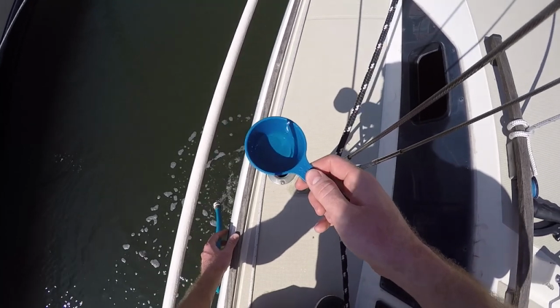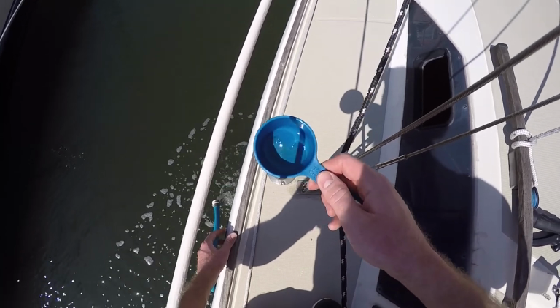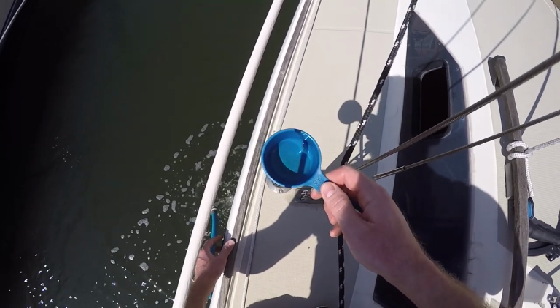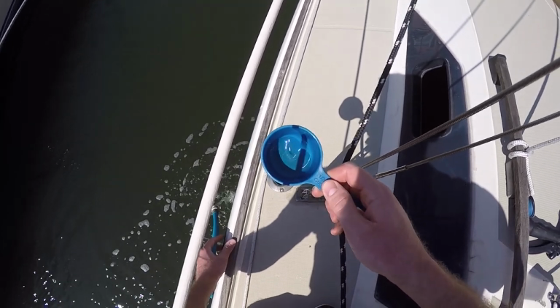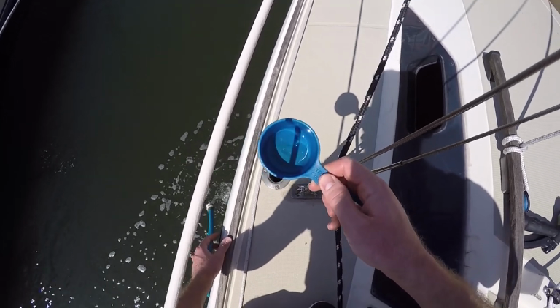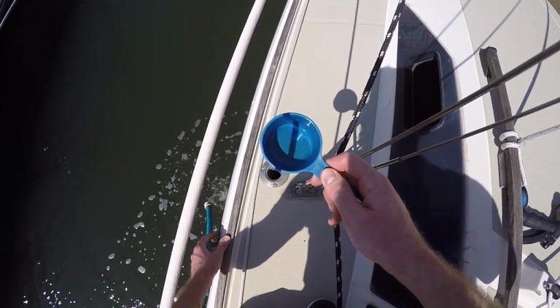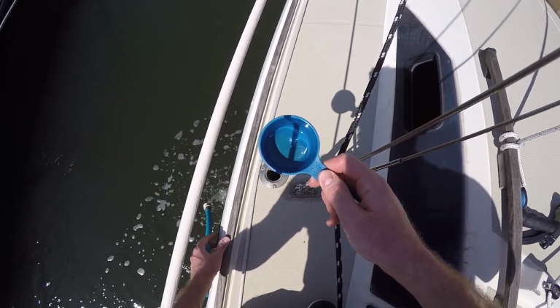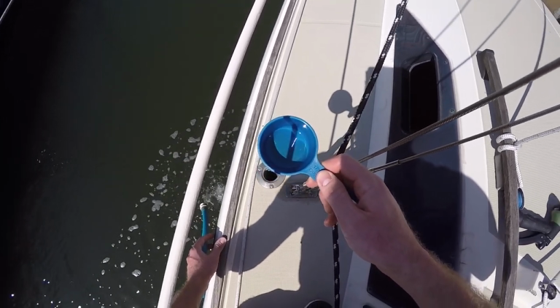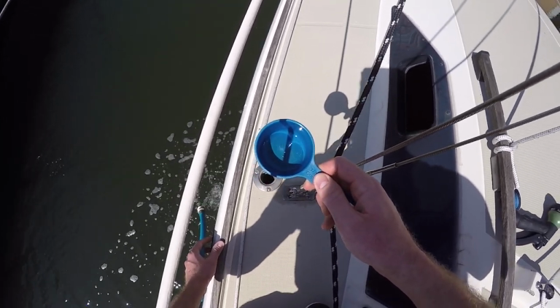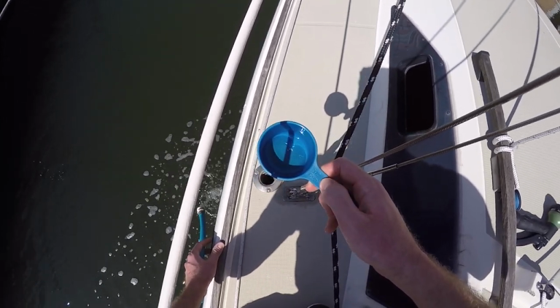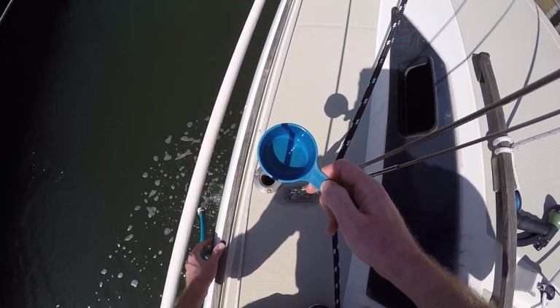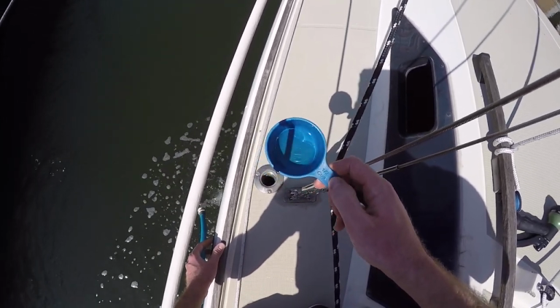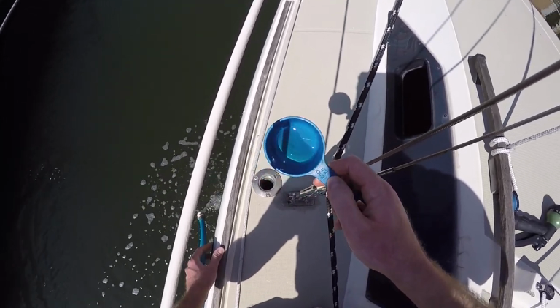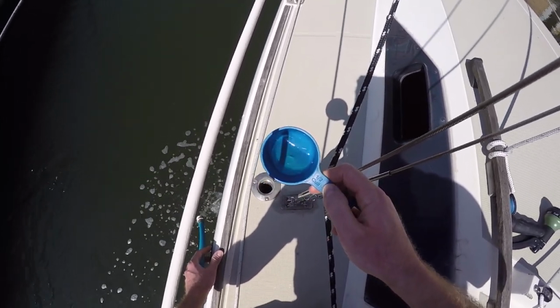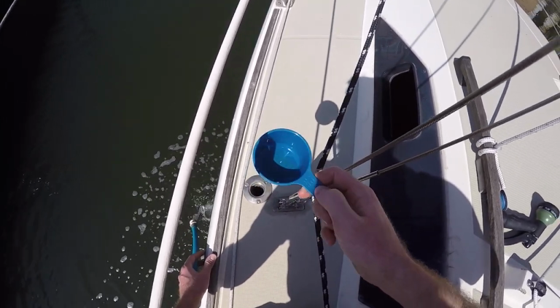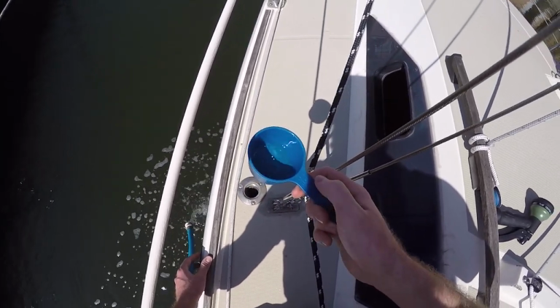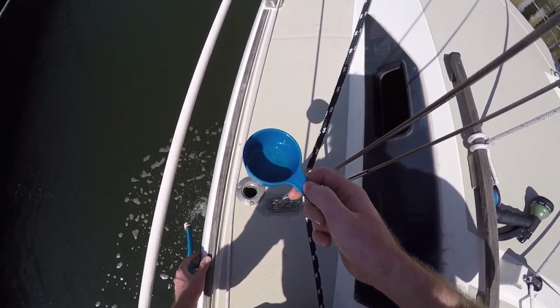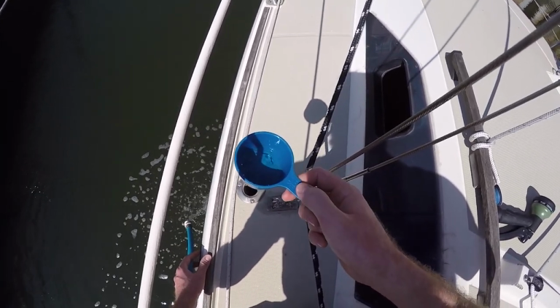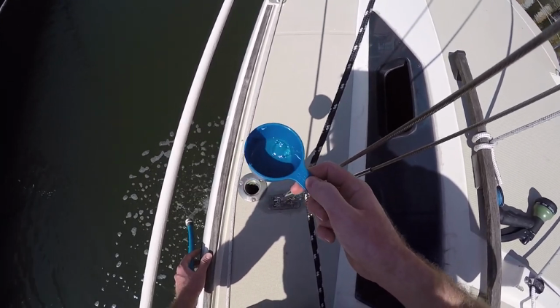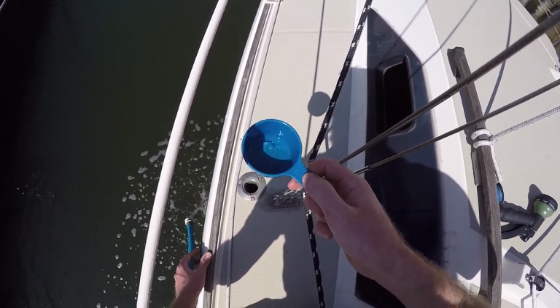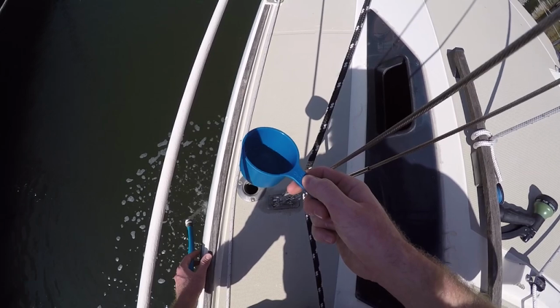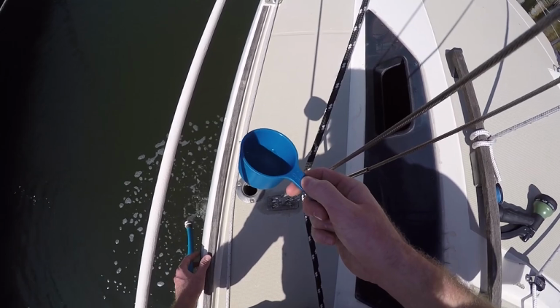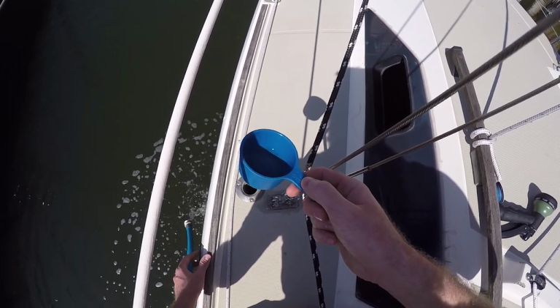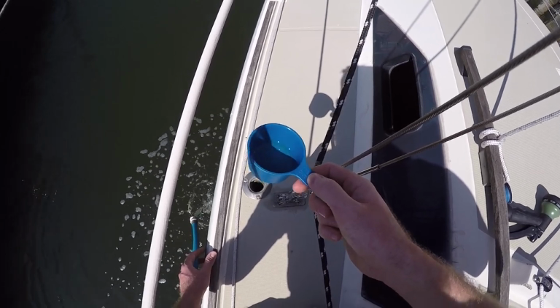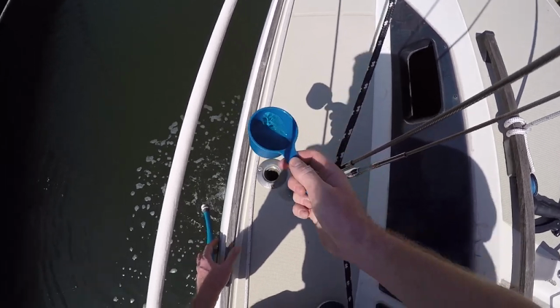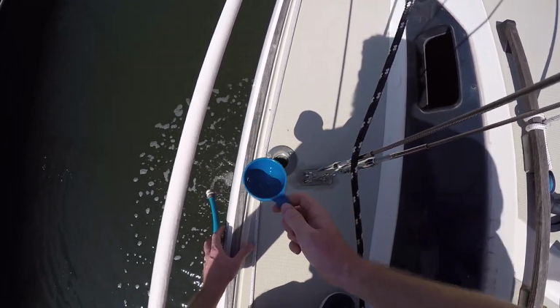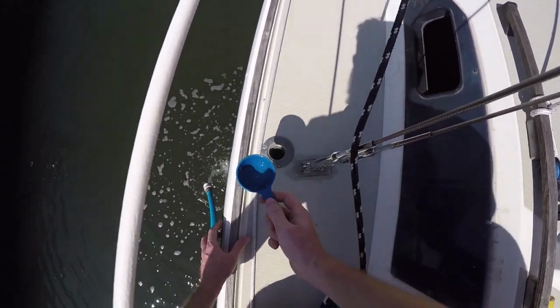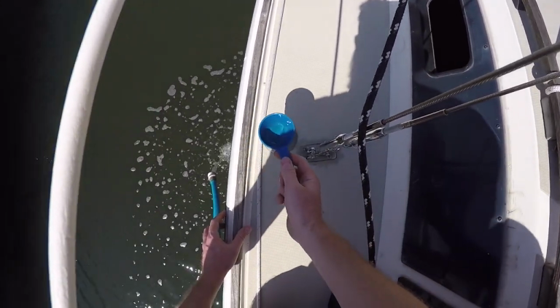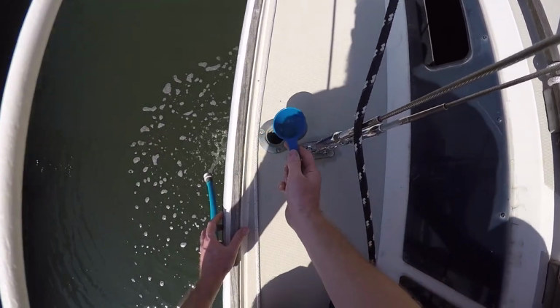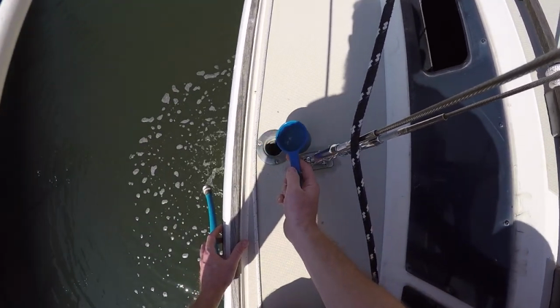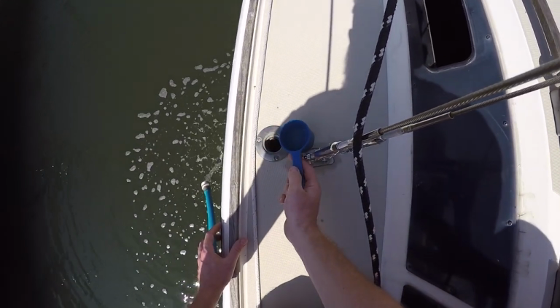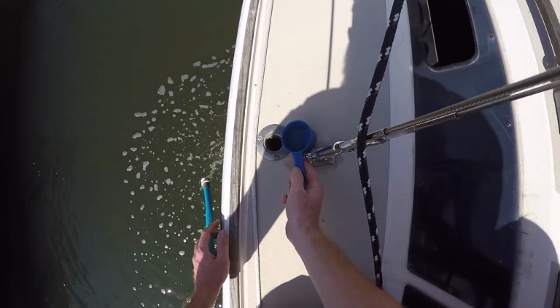All right, that's two teaspoons of regular bleach. I know it's in a half cup measure, but as you can see it's not full, so I'm just using it for convenience.